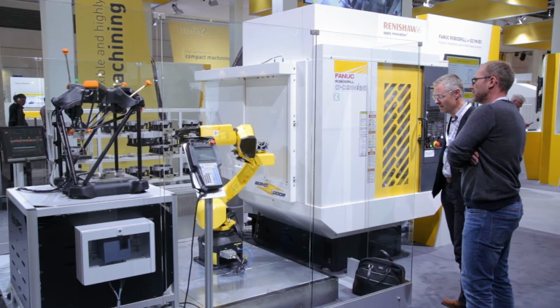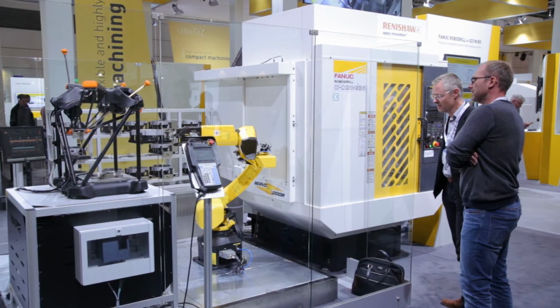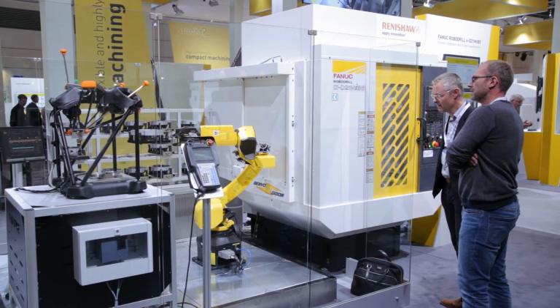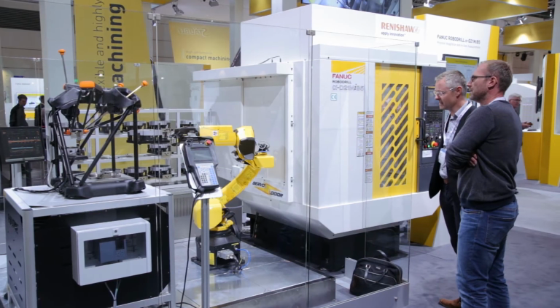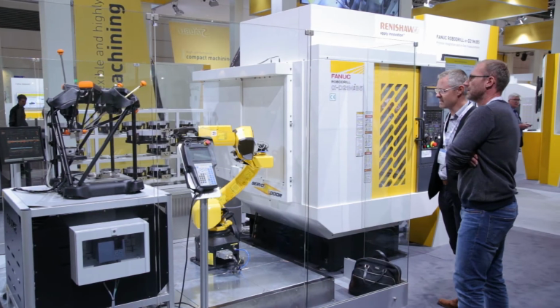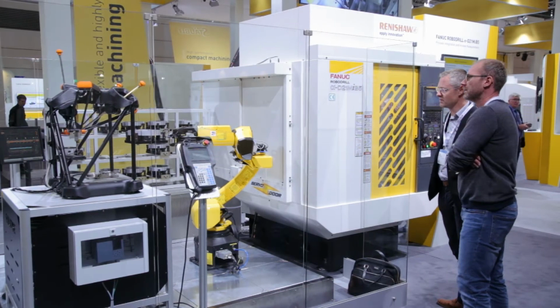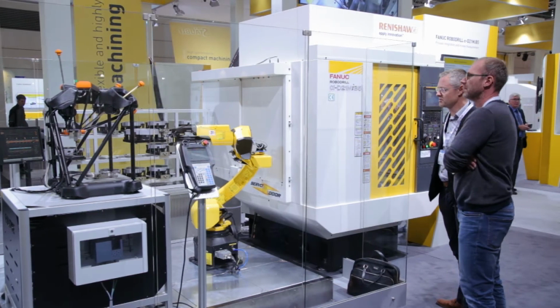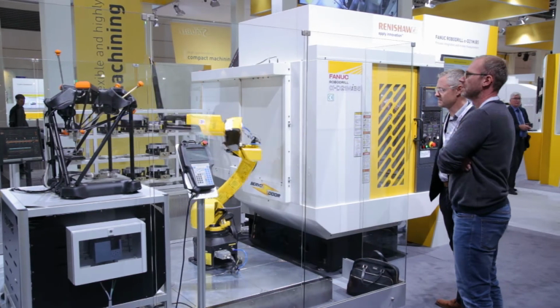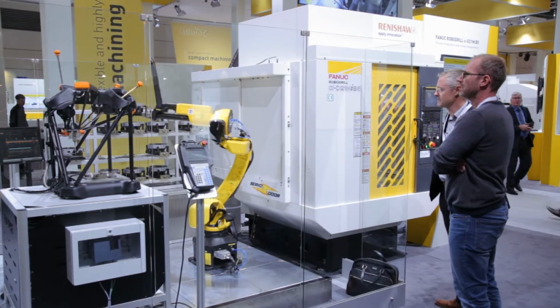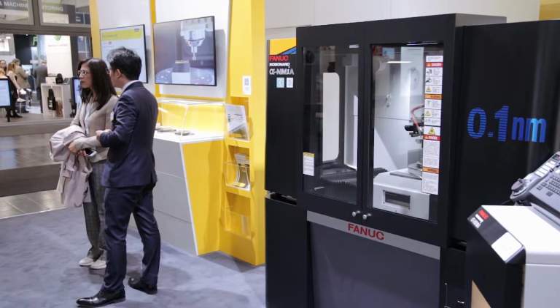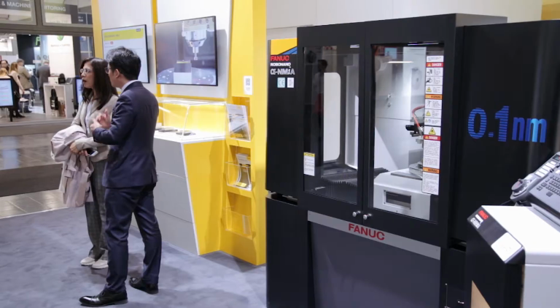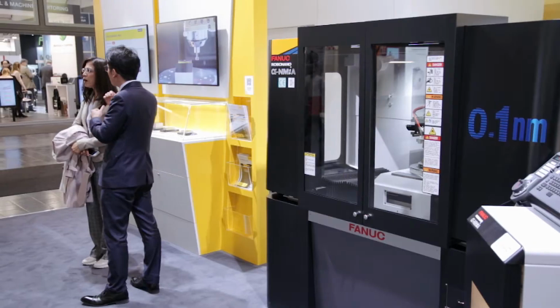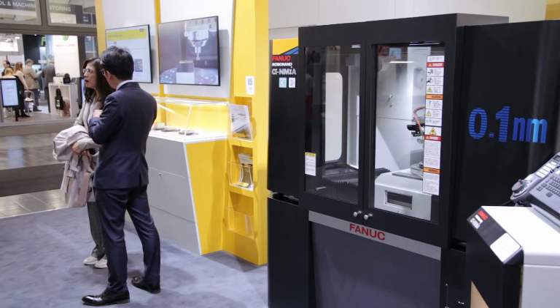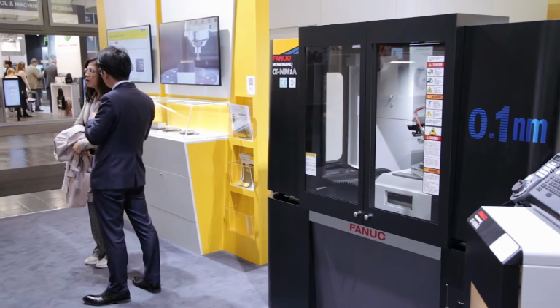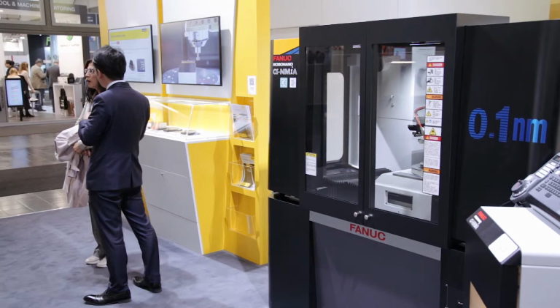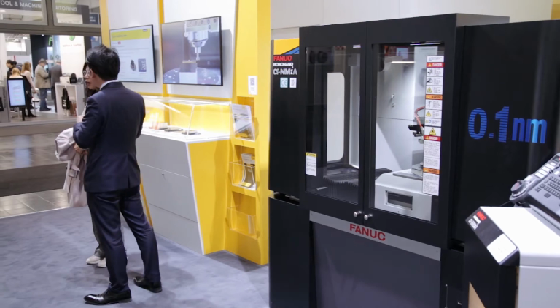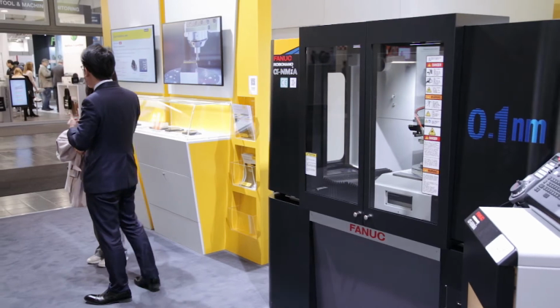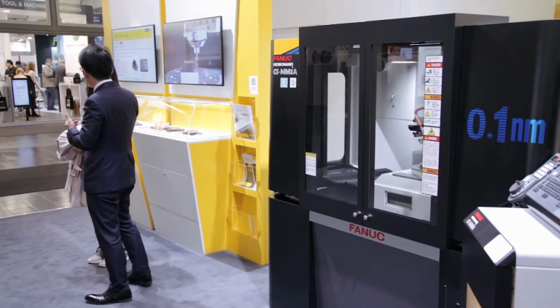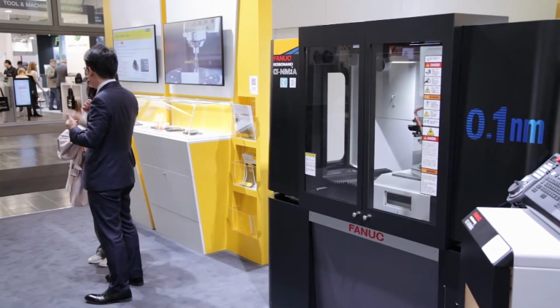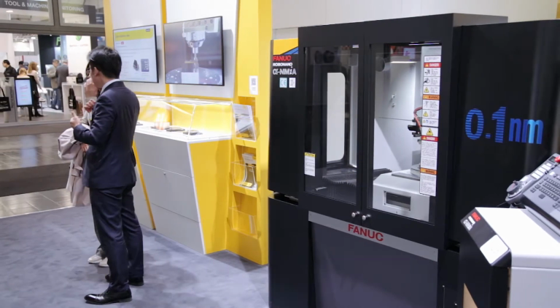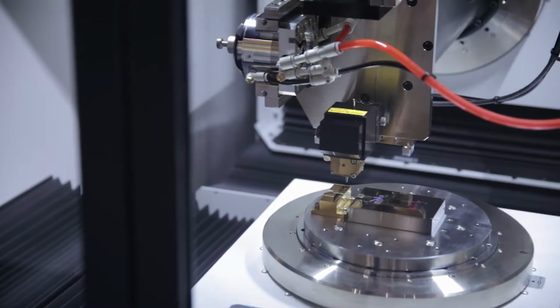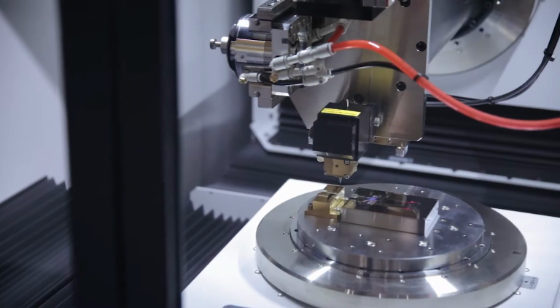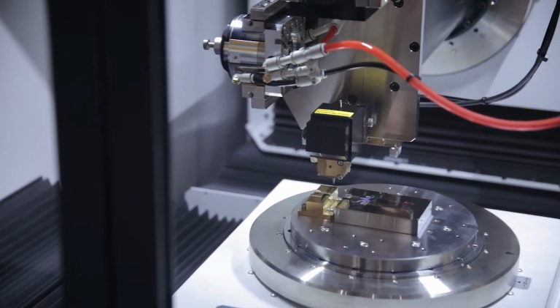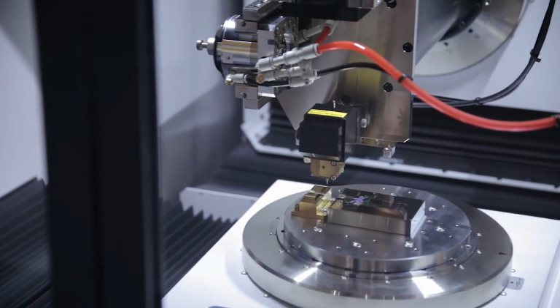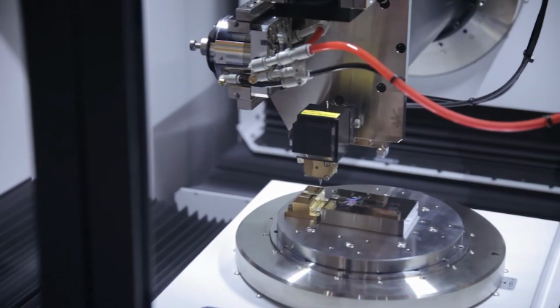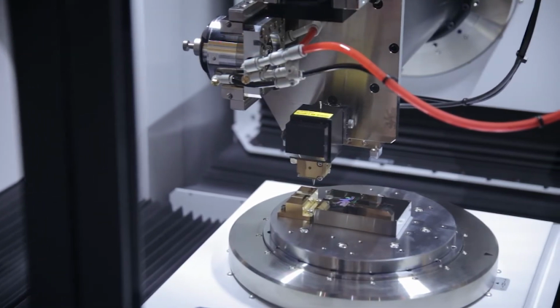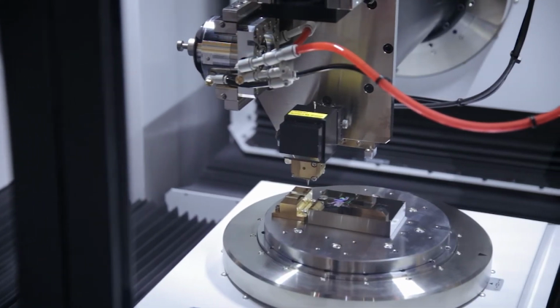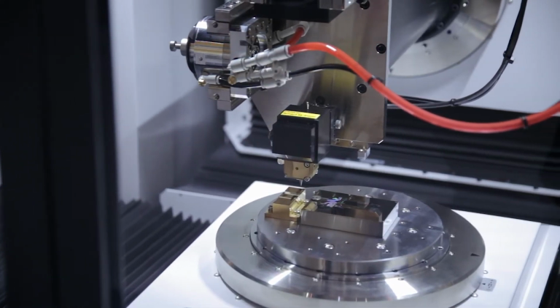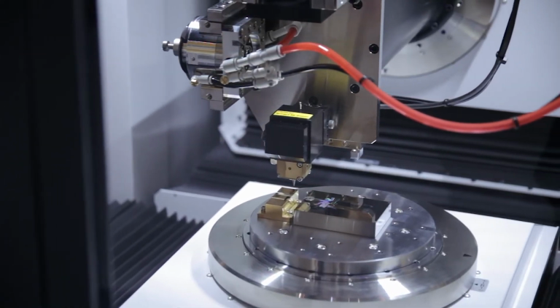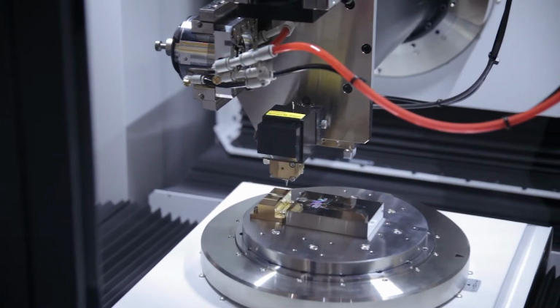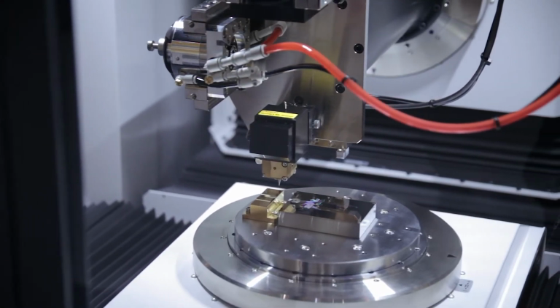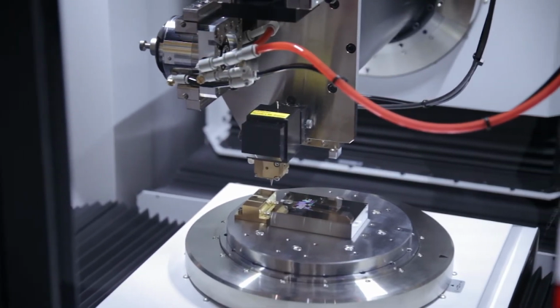One of the highlights is the new RoboNano, which is made for ultra-precise machining as well as turning functions.